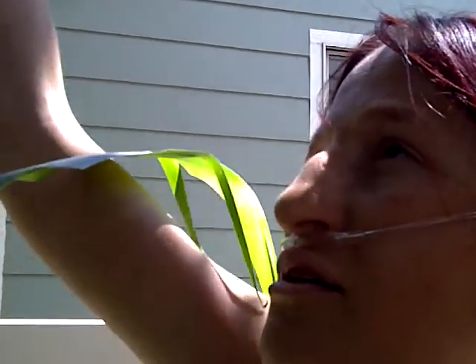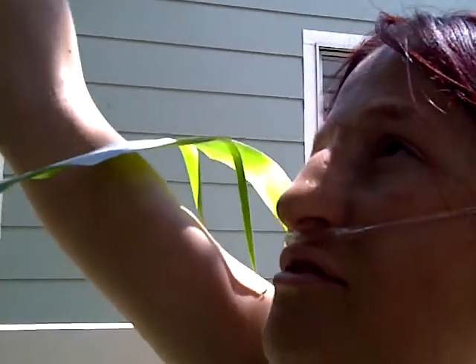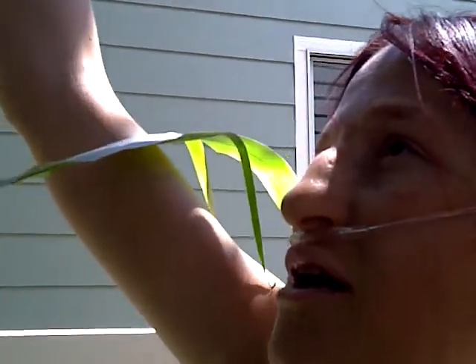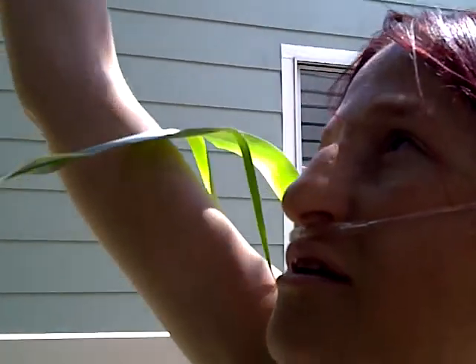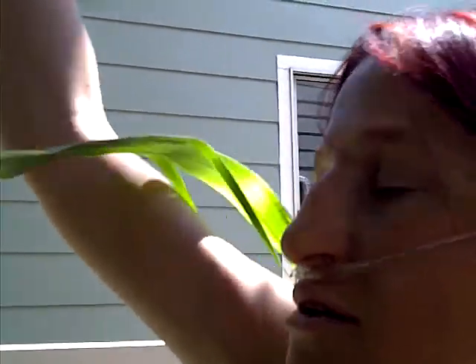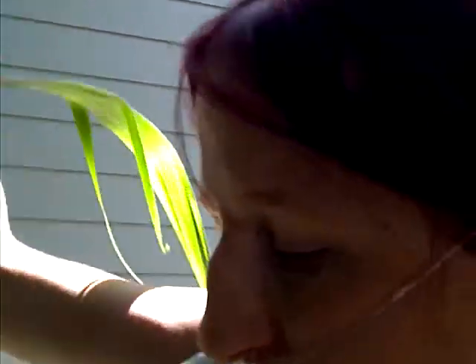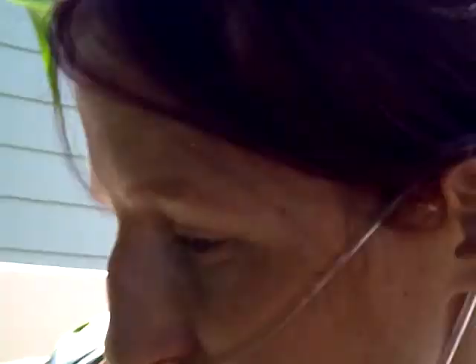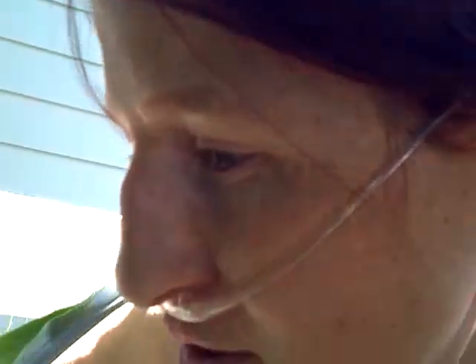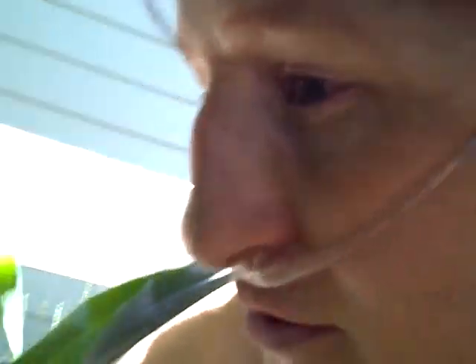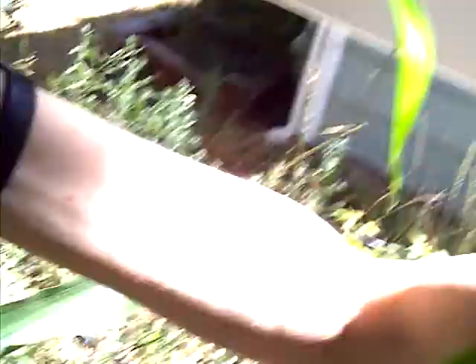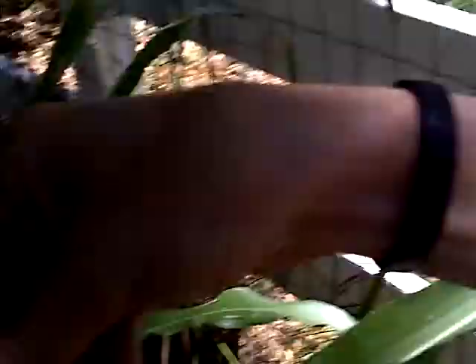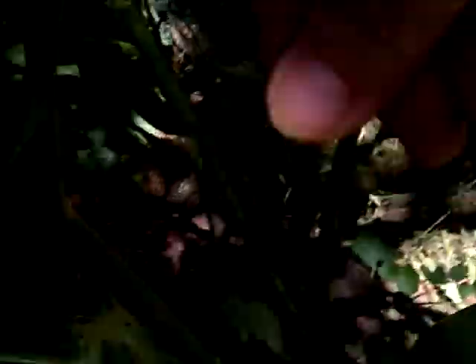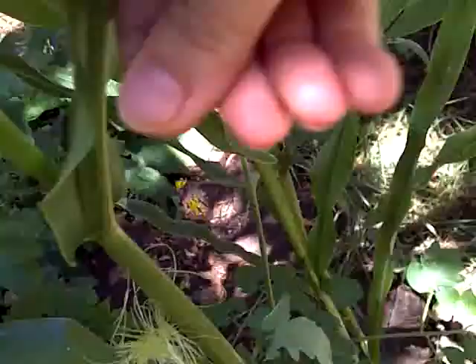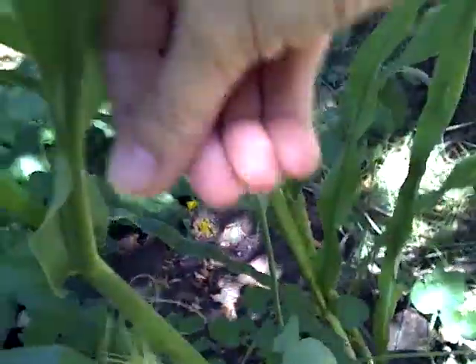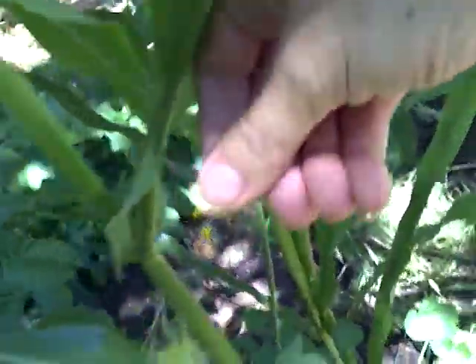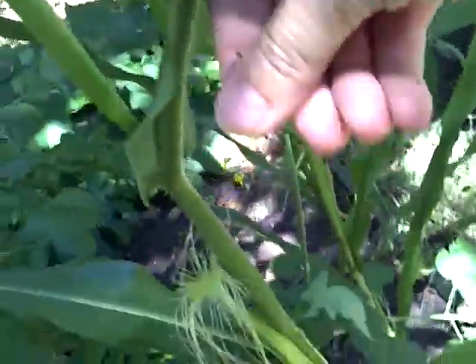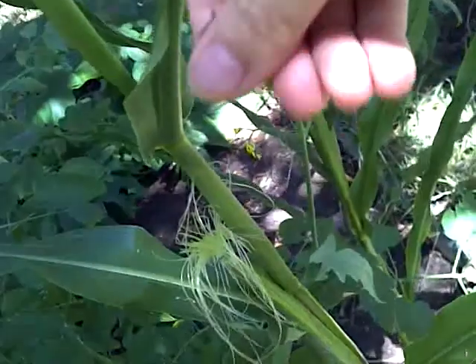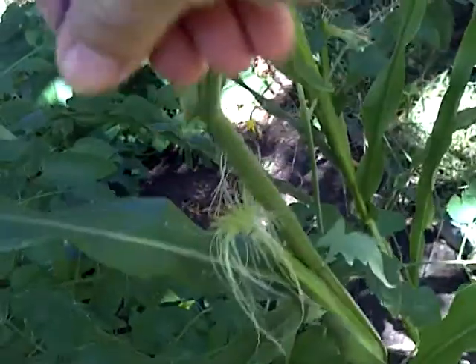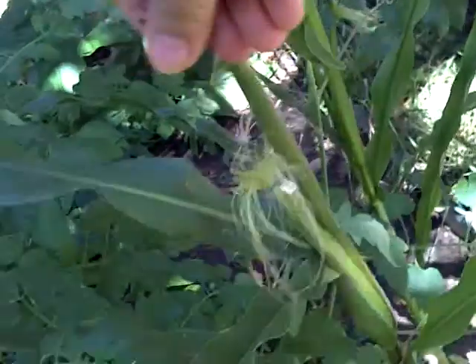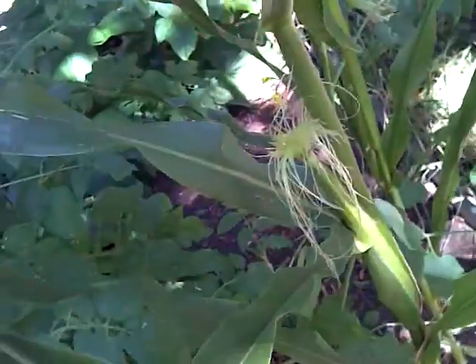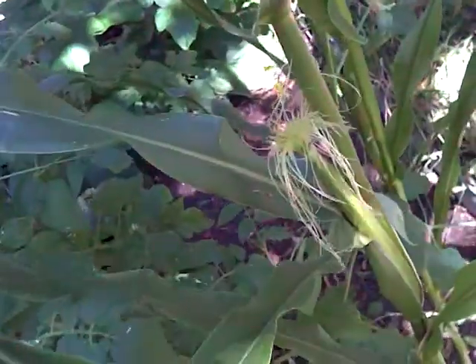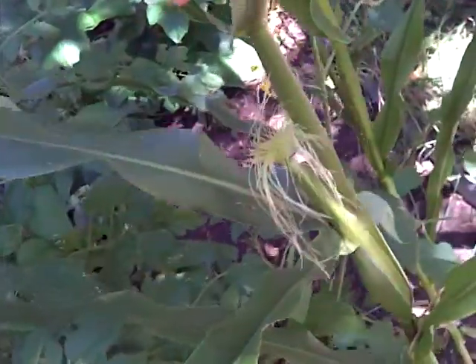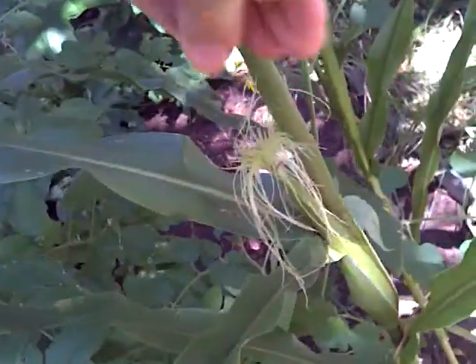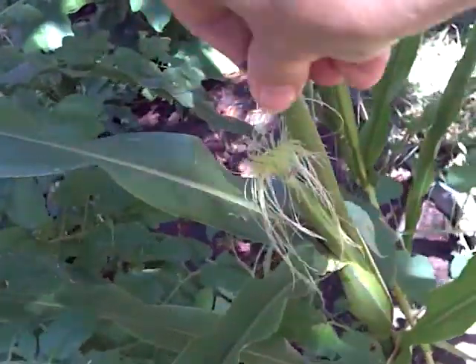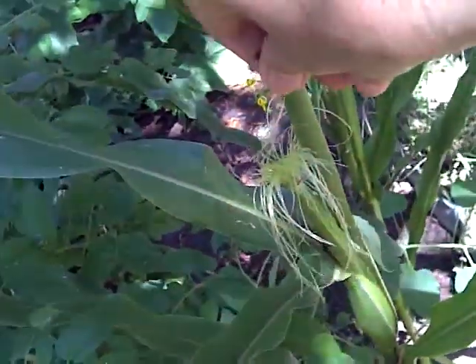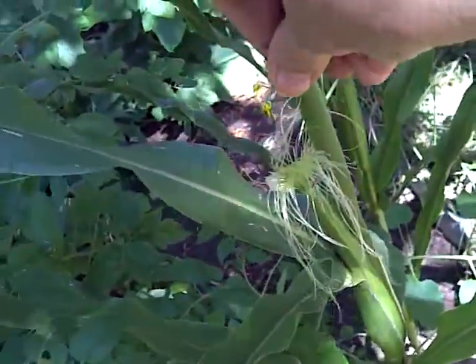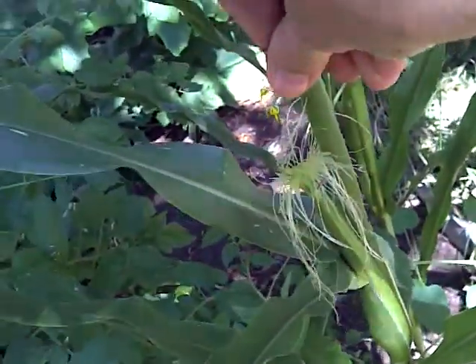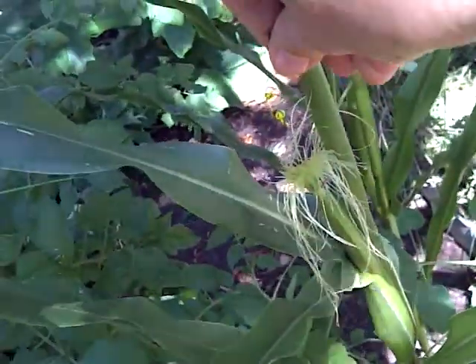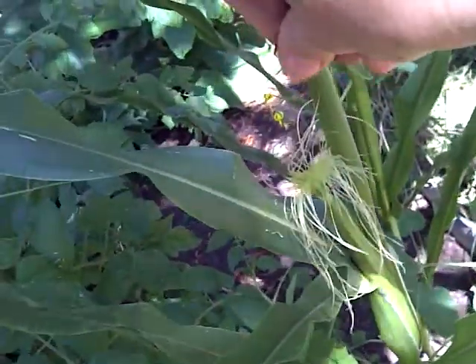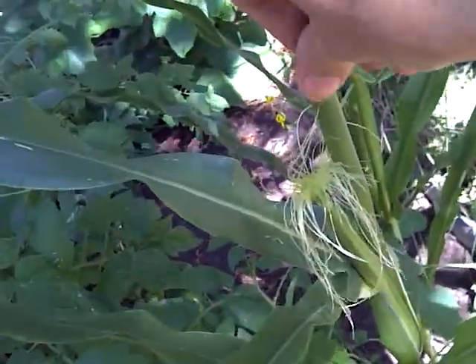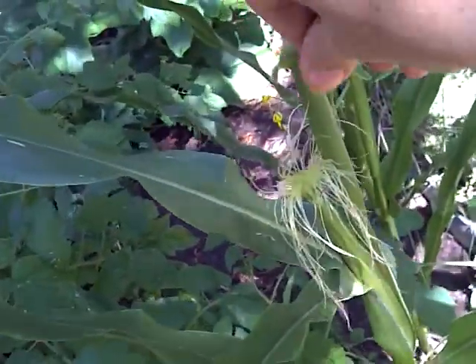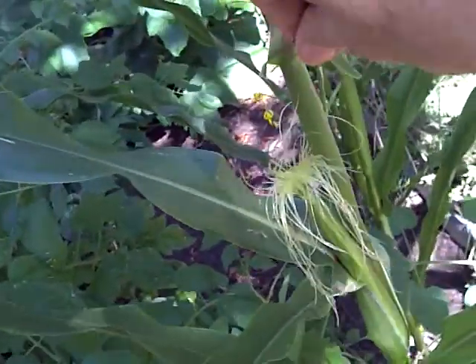Interesting — I didn't know that the male and female are on the same plant. Isn't that trippy? I had no idea.